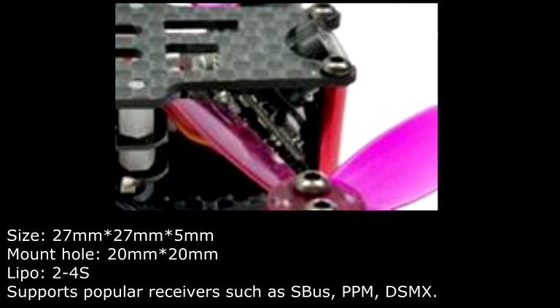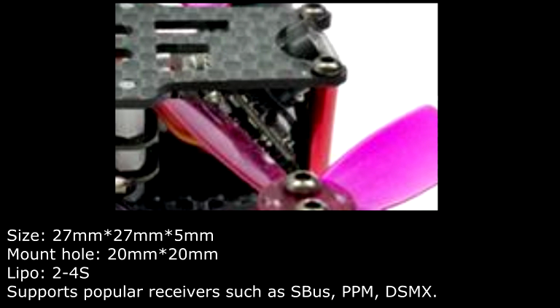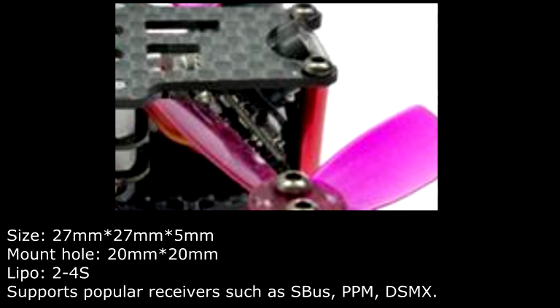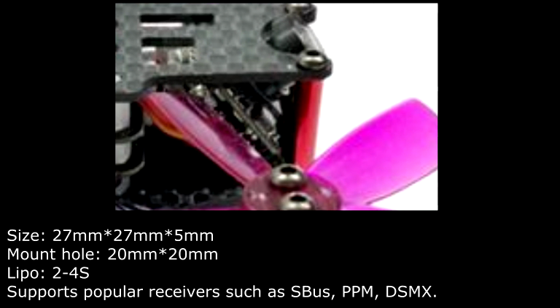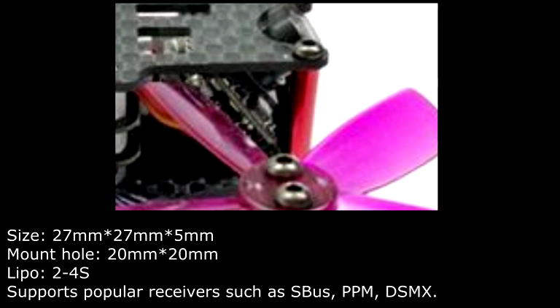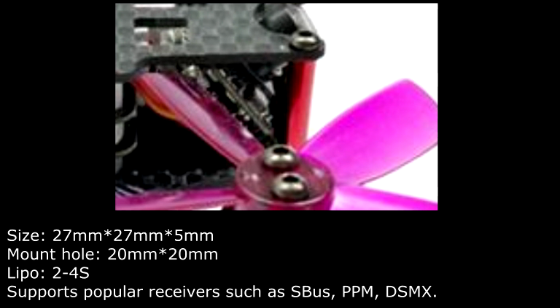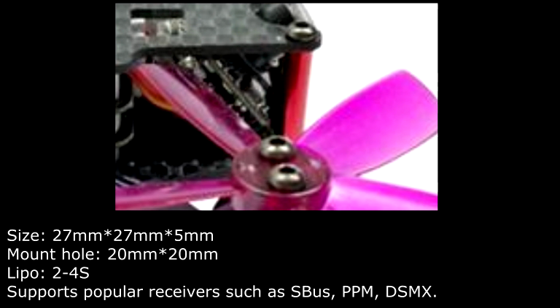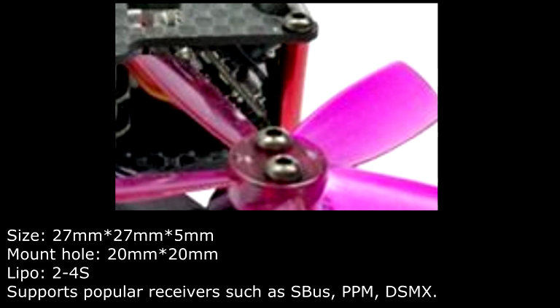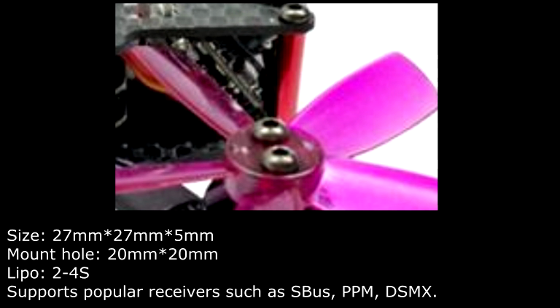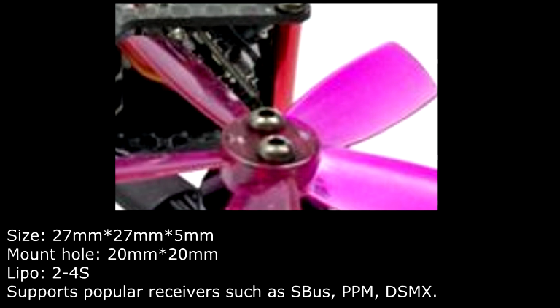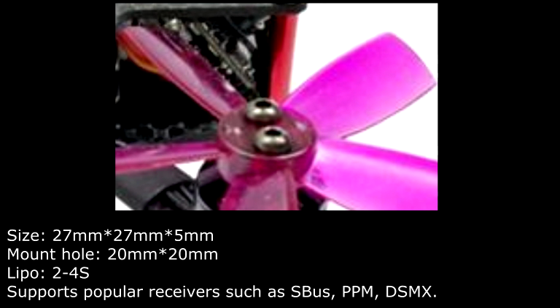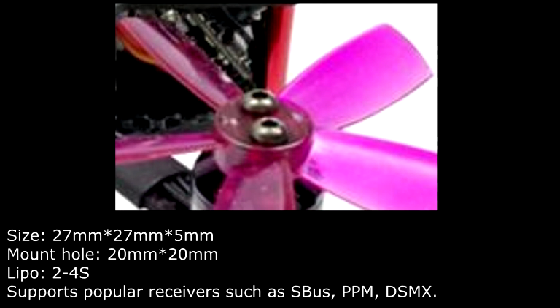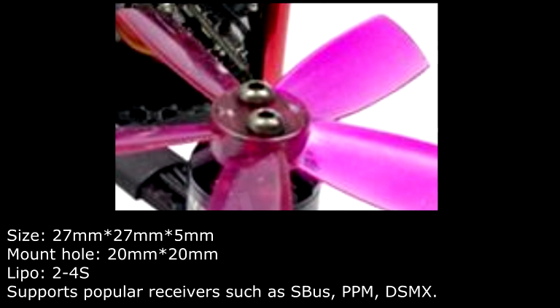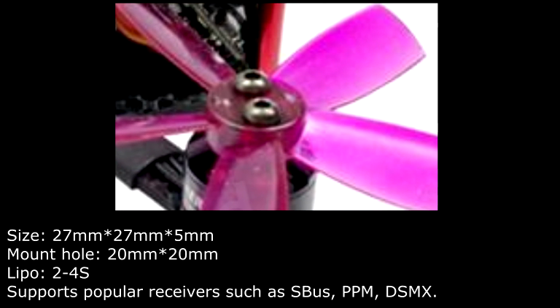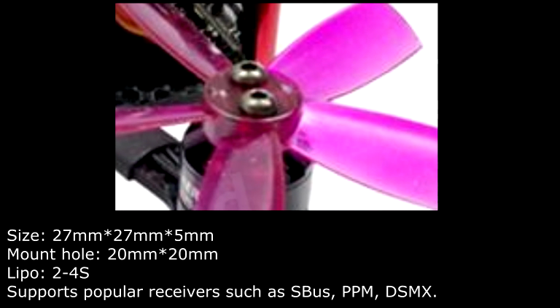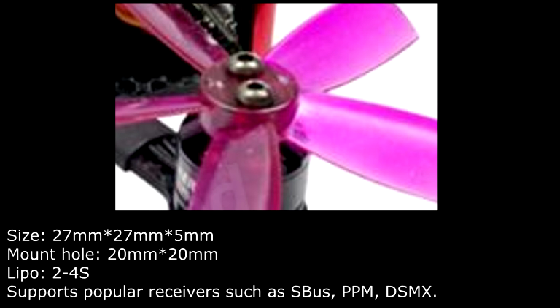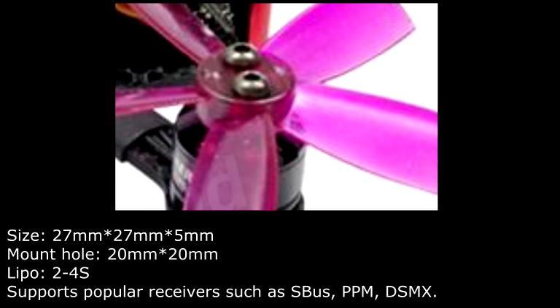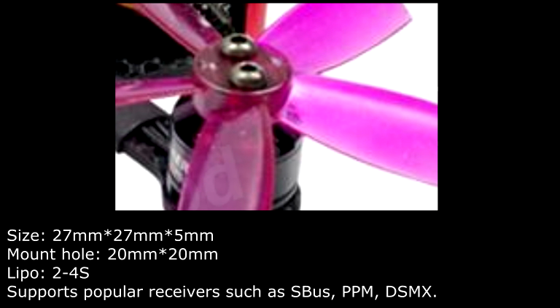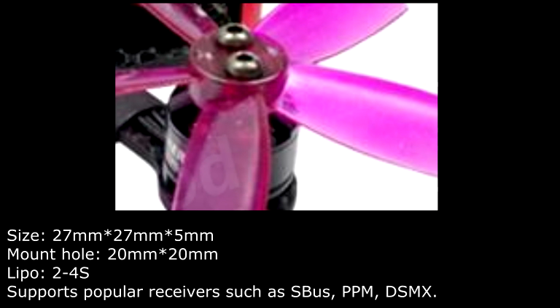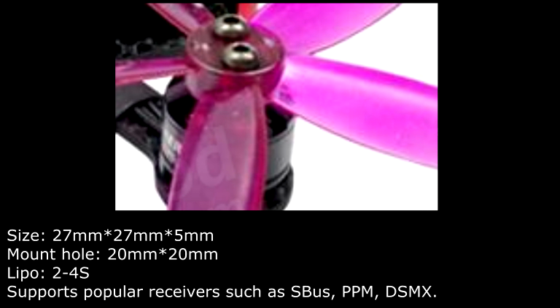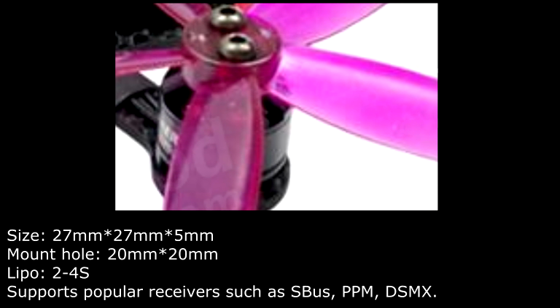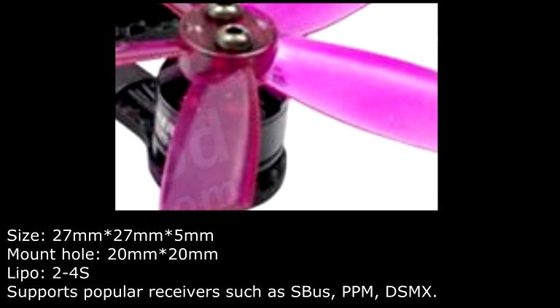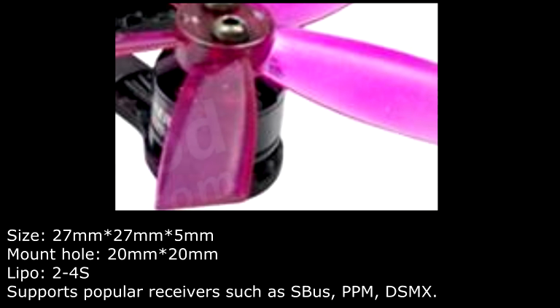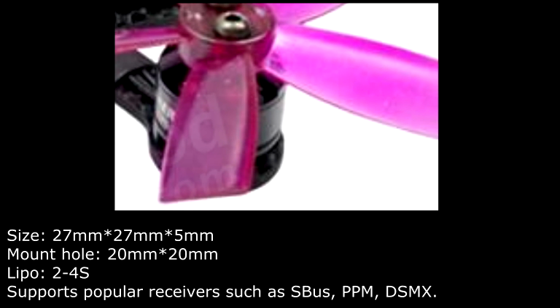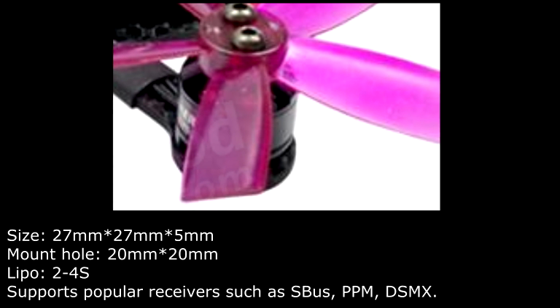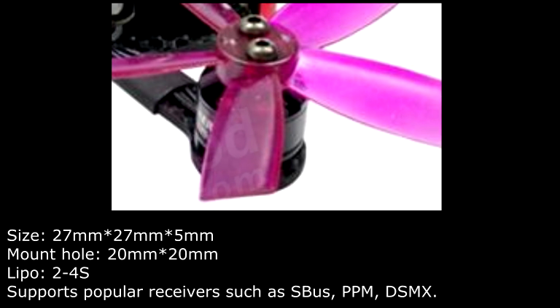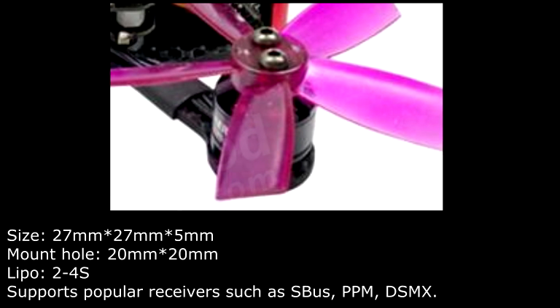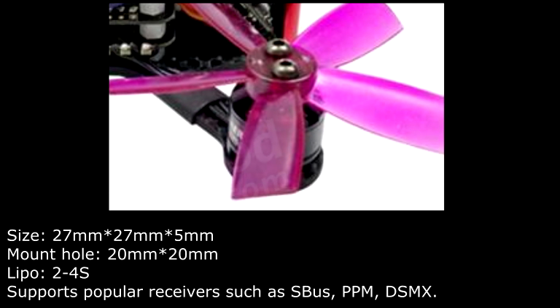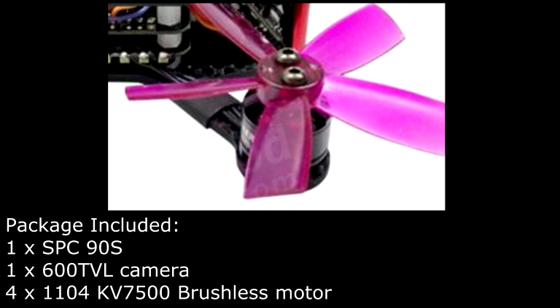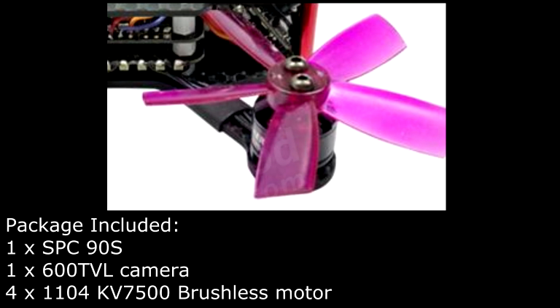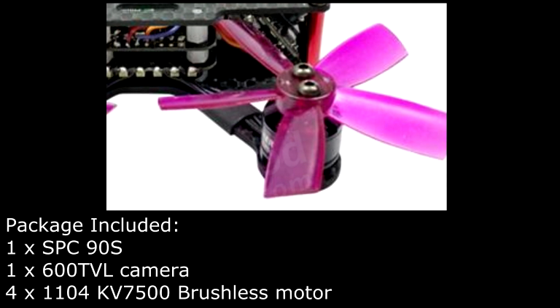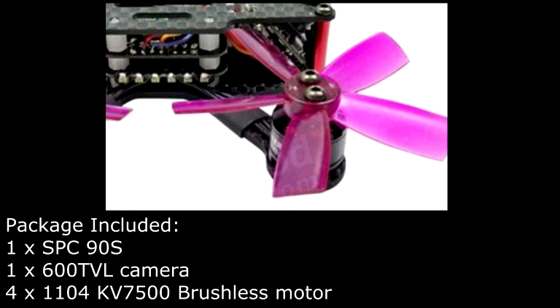Supports receivers such as S-Bus, PPM, and DSMX.